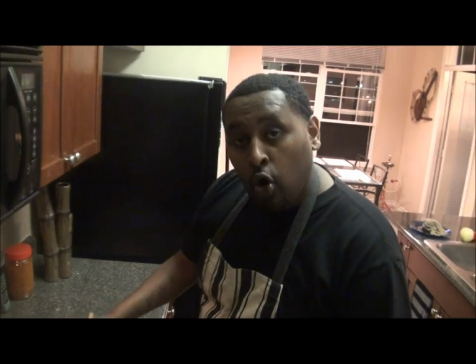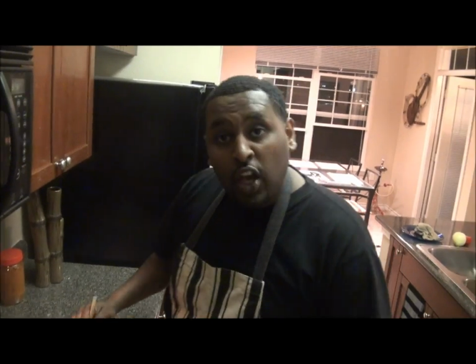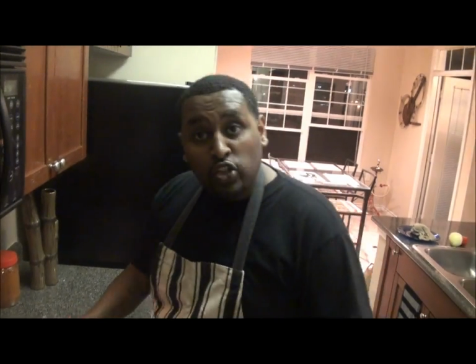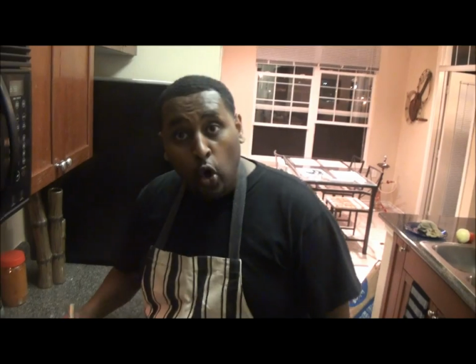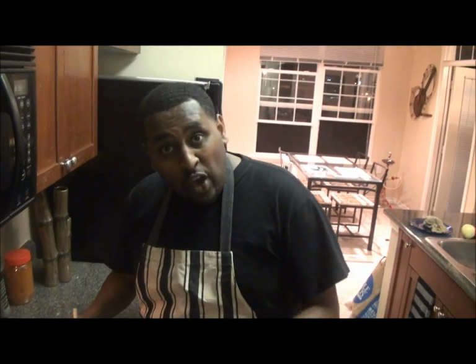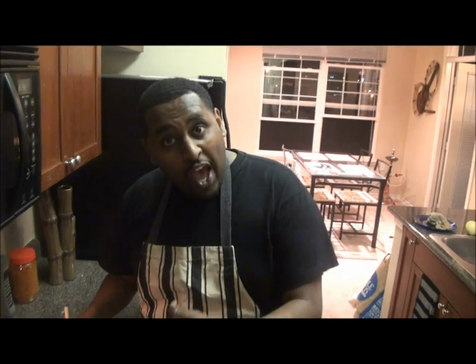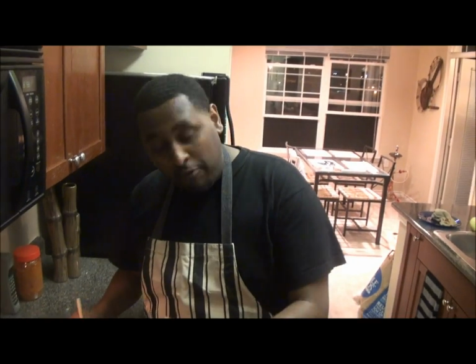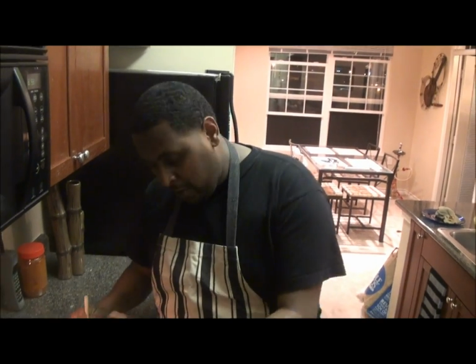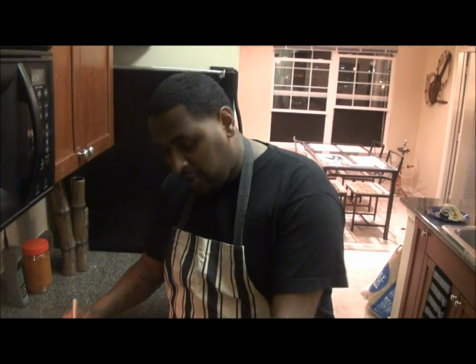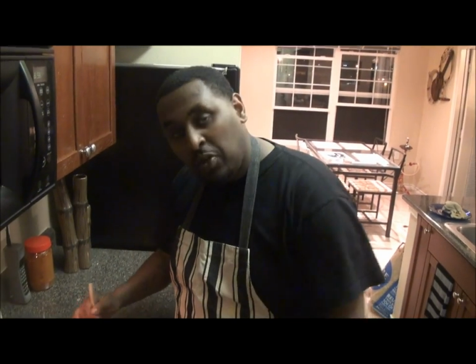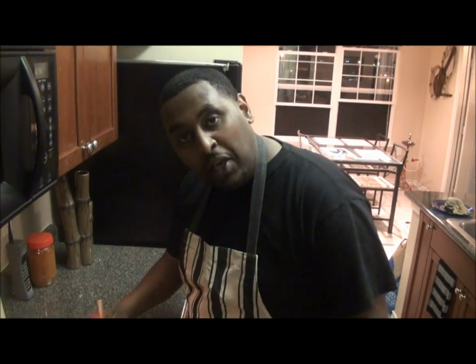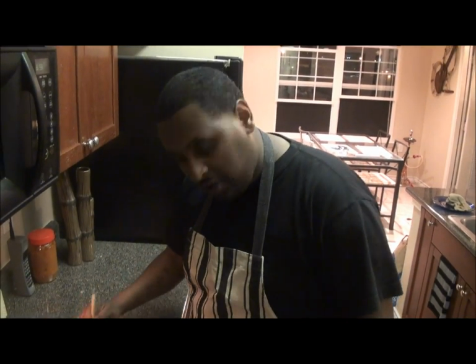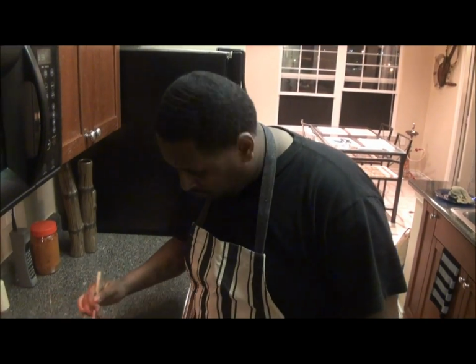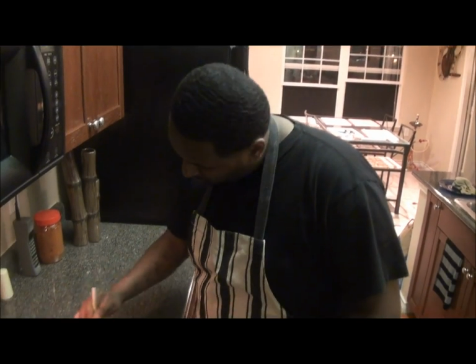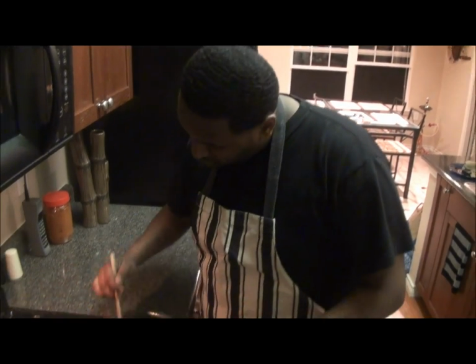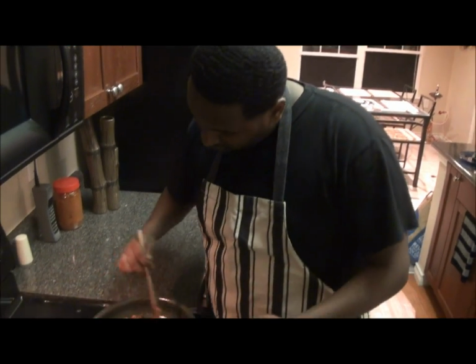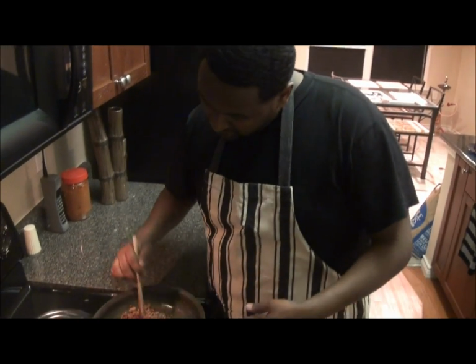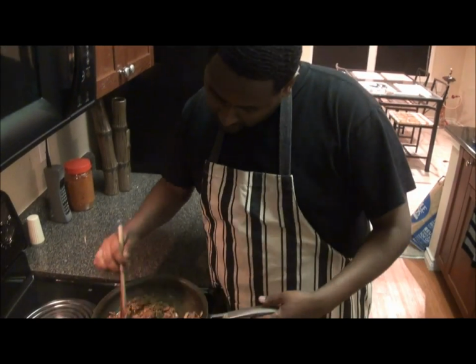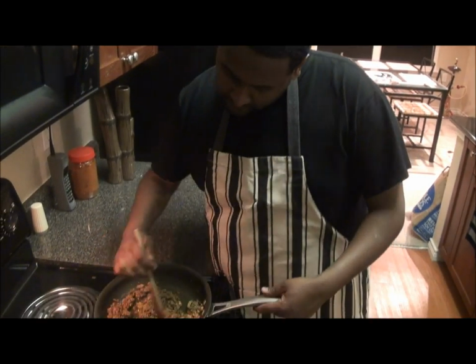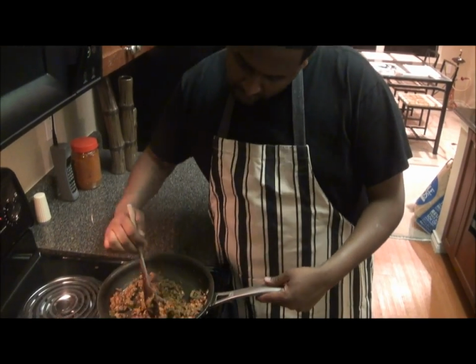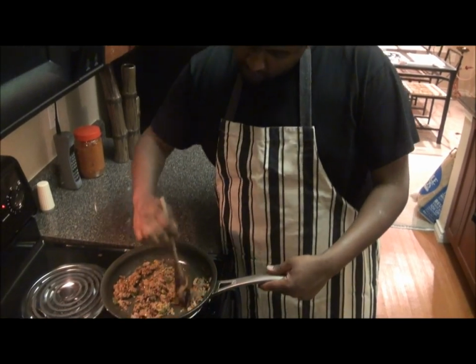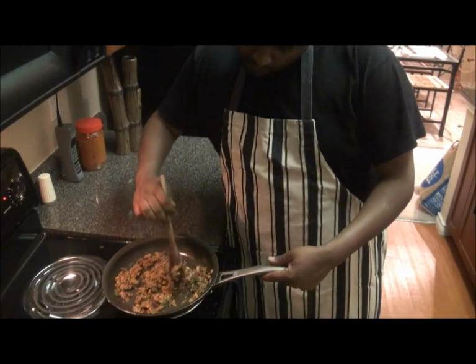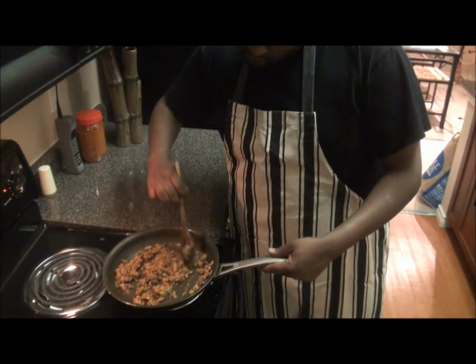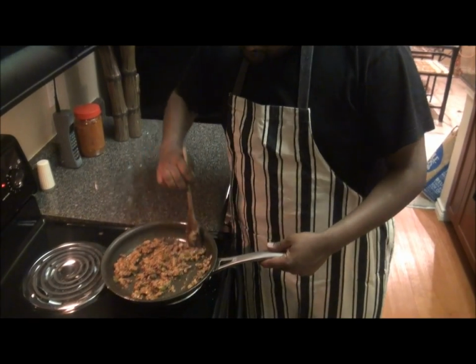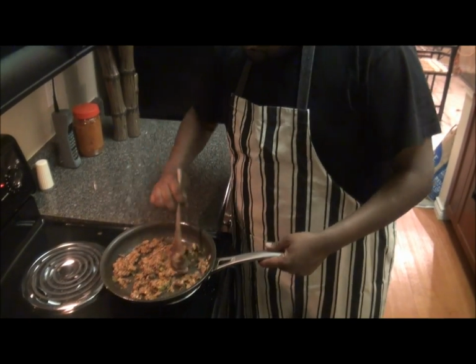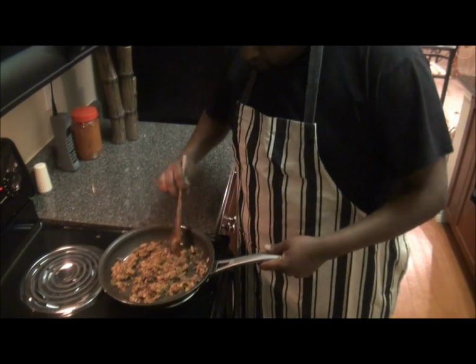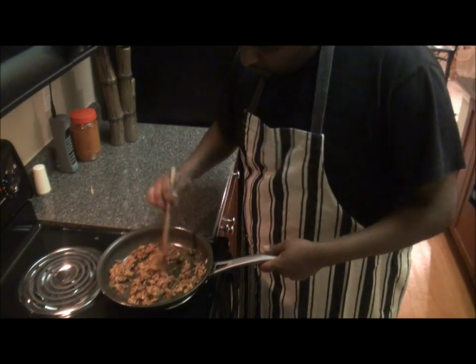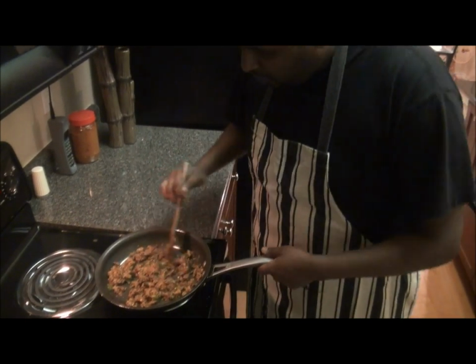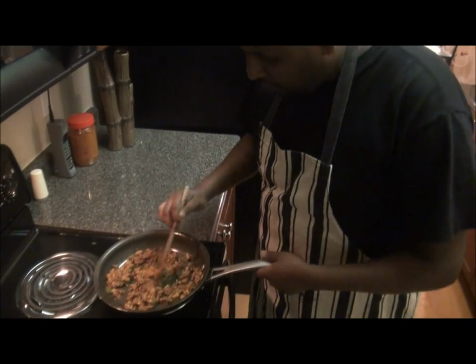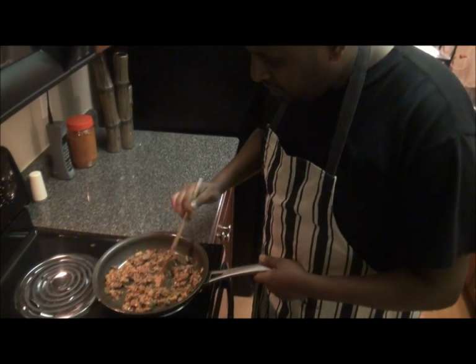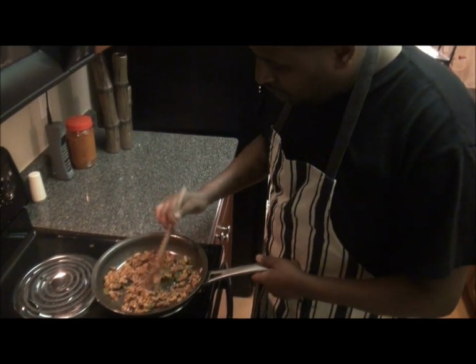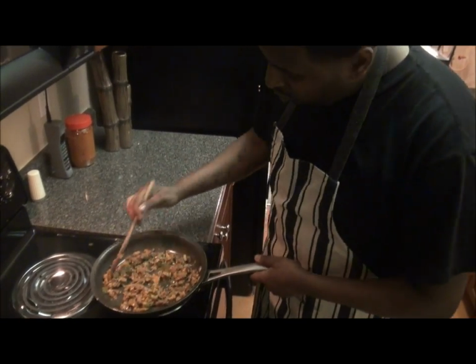Okay, so we have the meat — as you can see, okay? Mix it around.